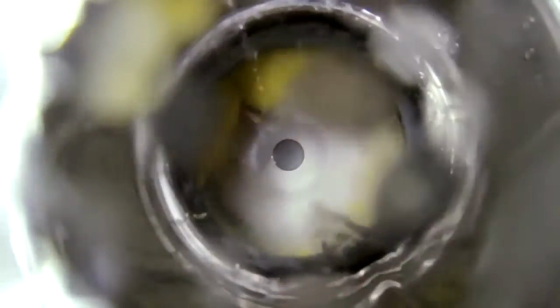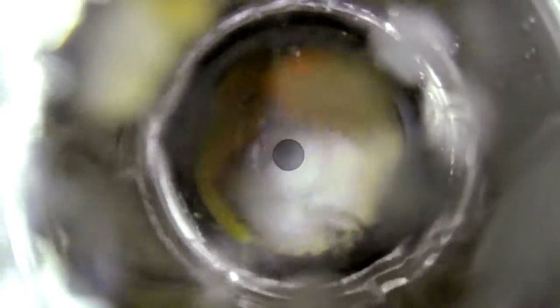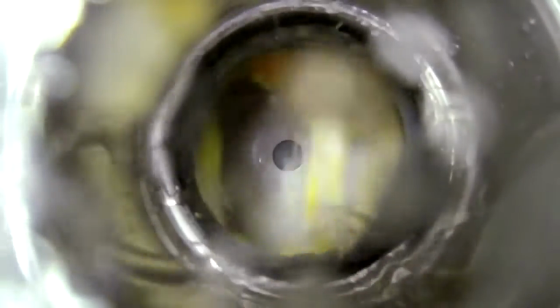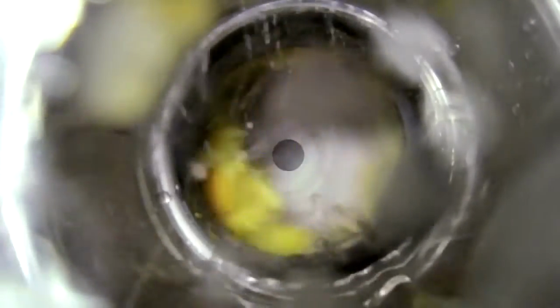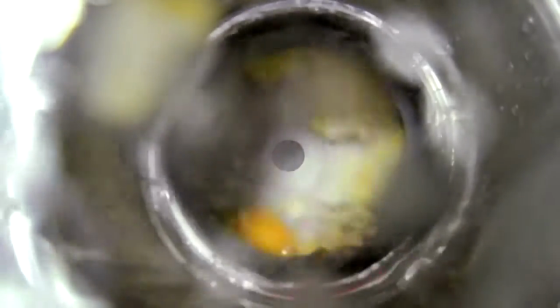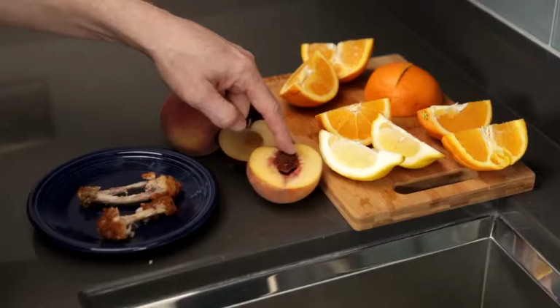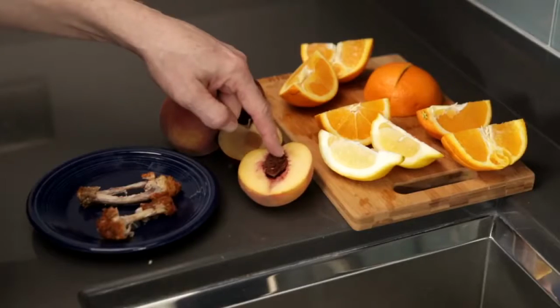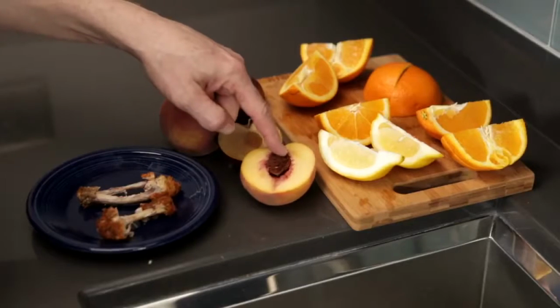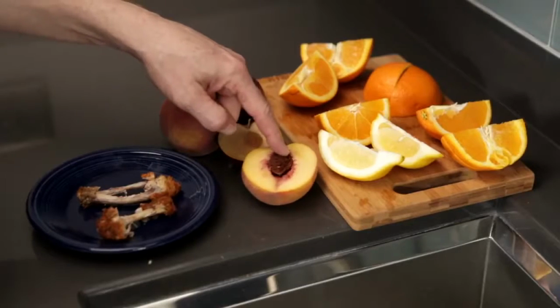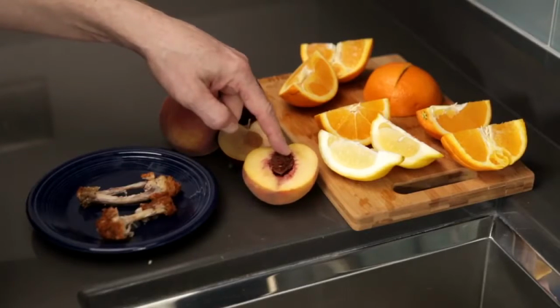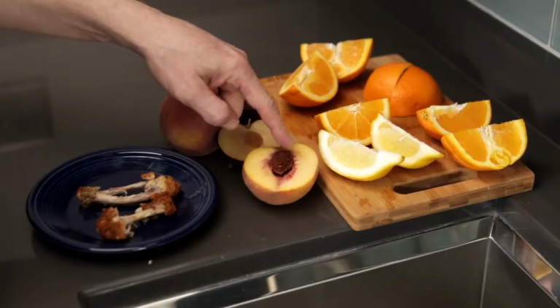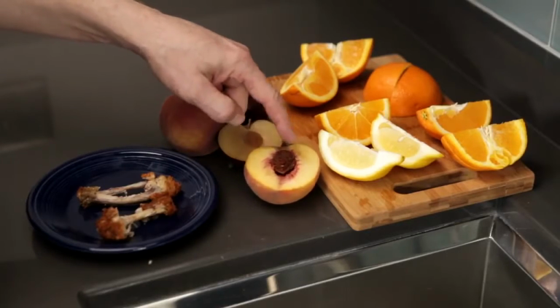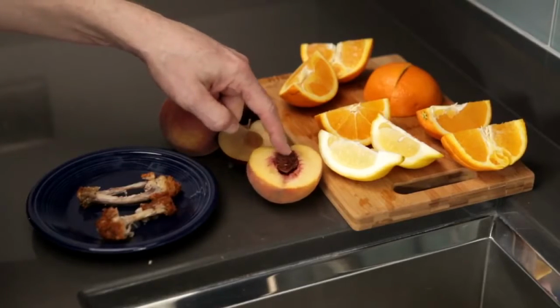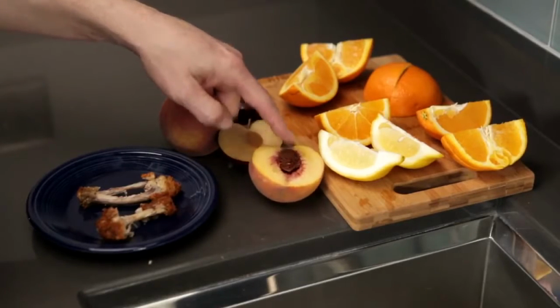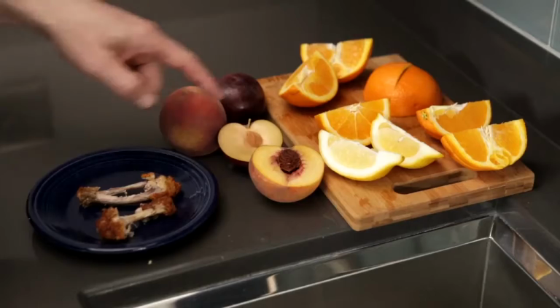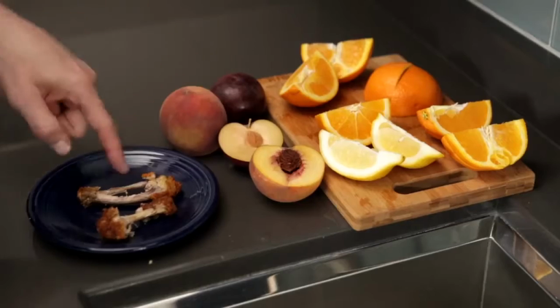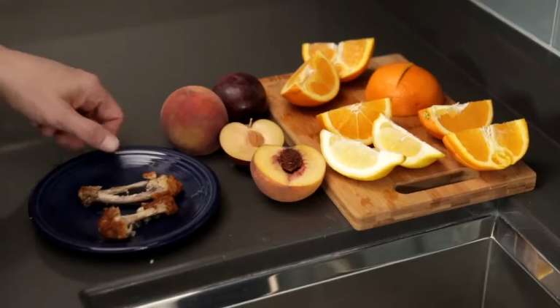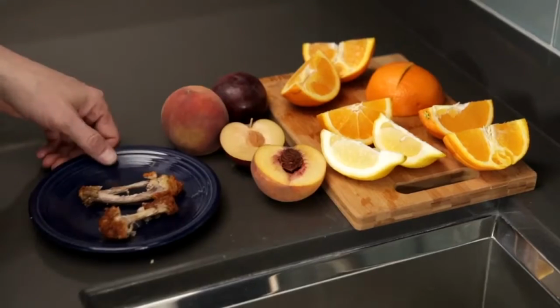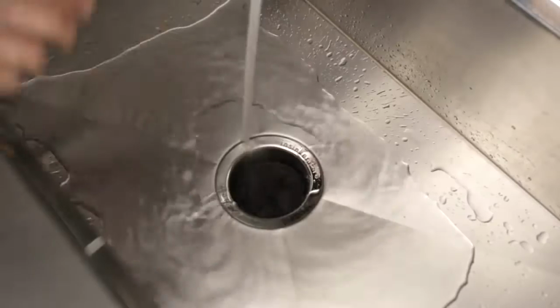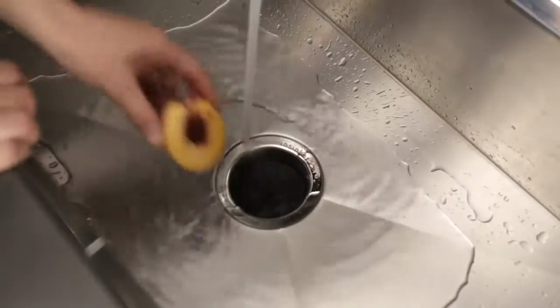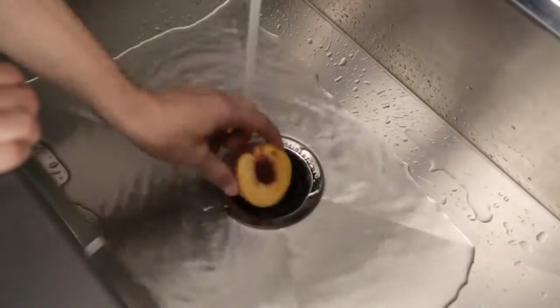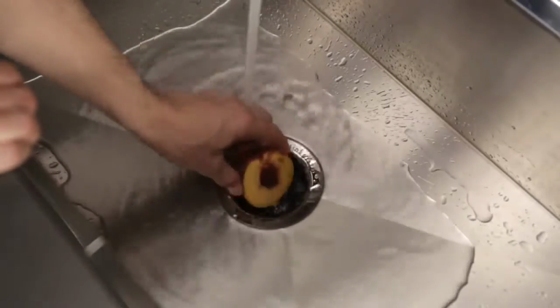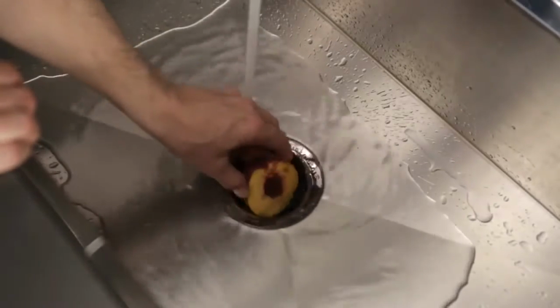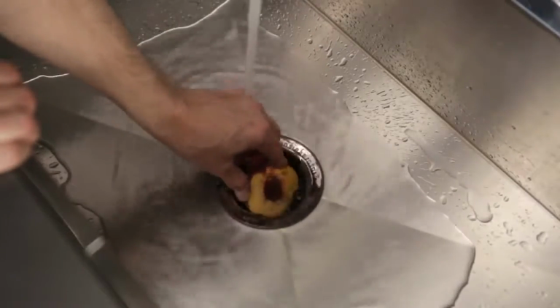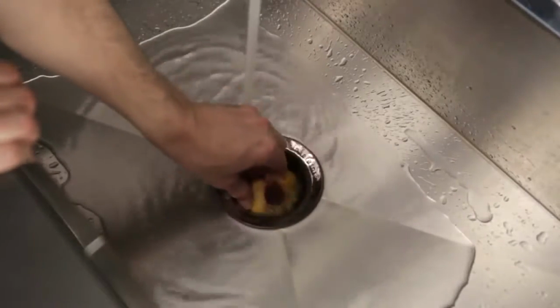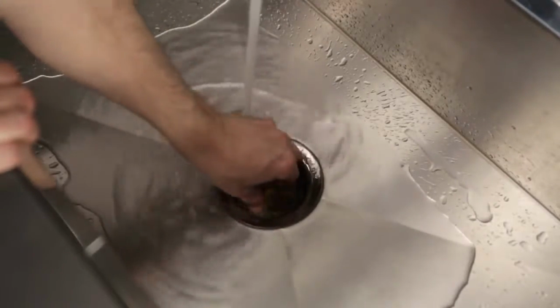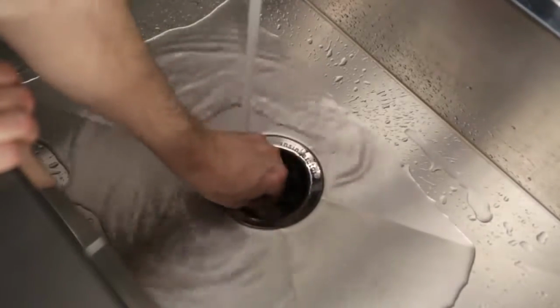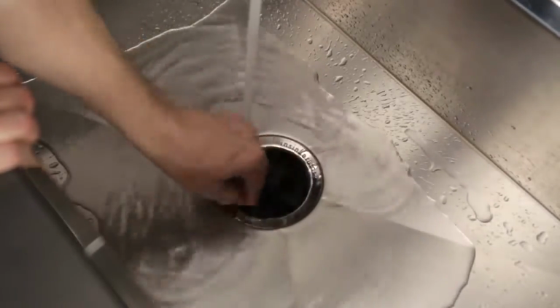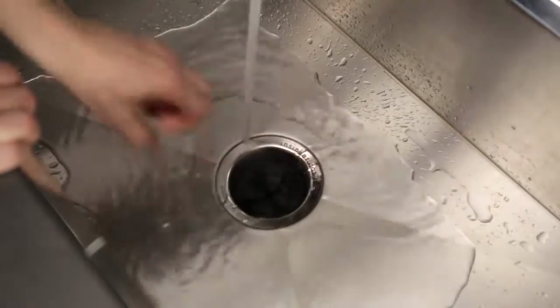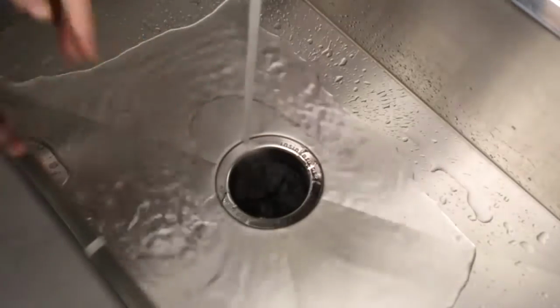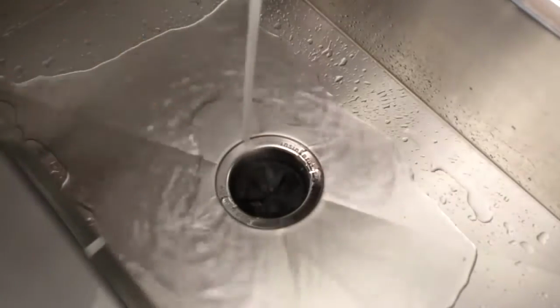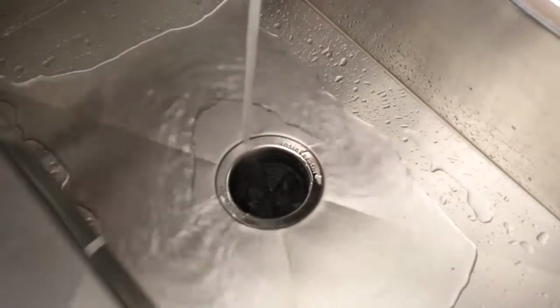Also, you can use something more solid like a fruit pit or some bones, and it'll help bounce around and clean things even further.